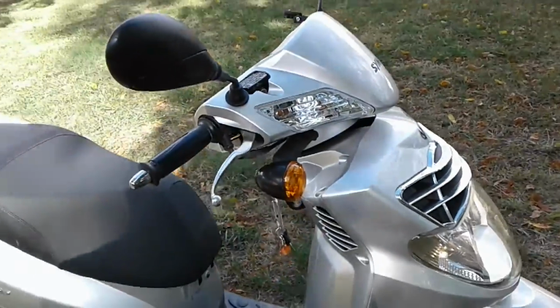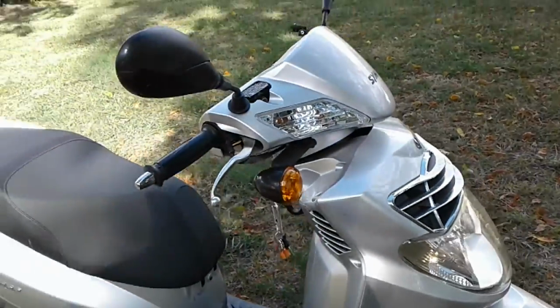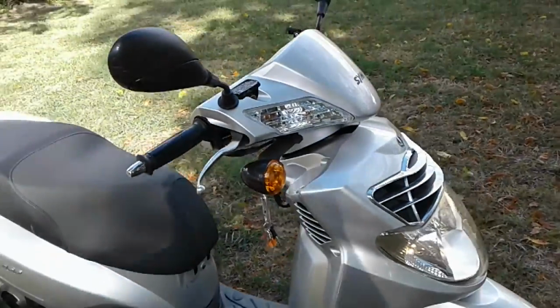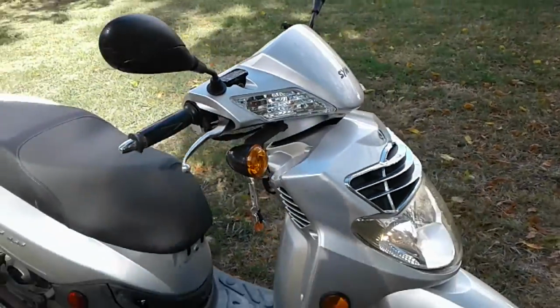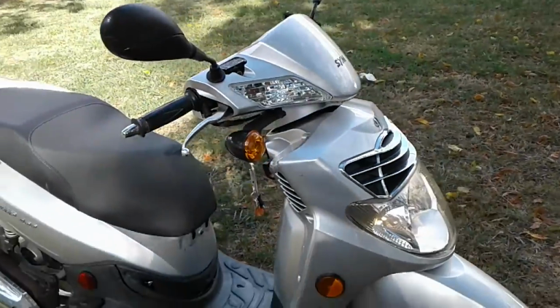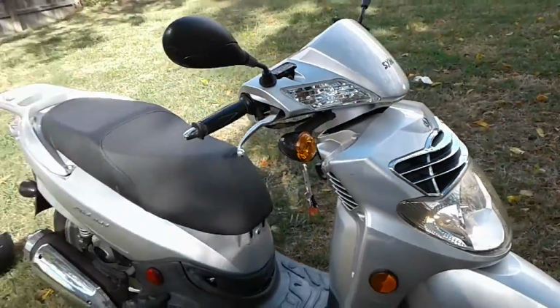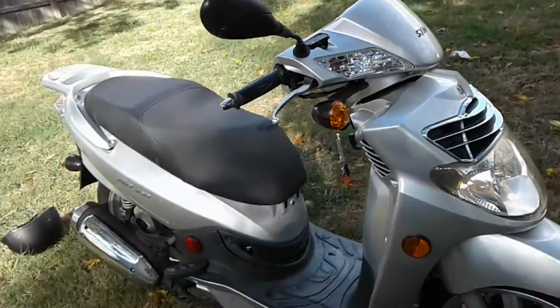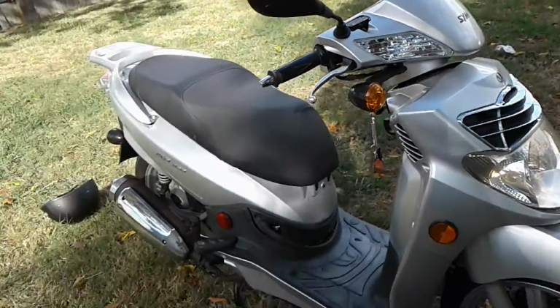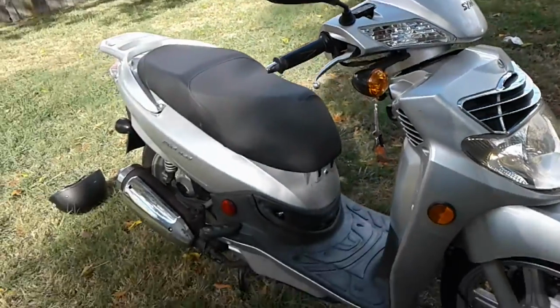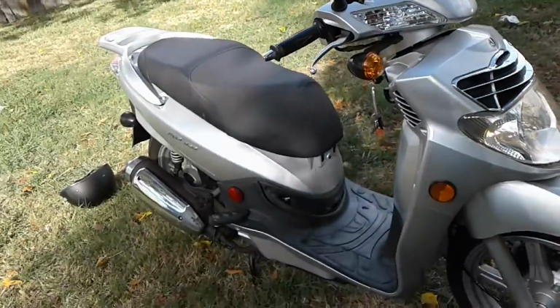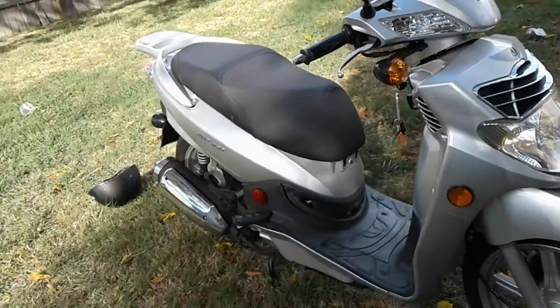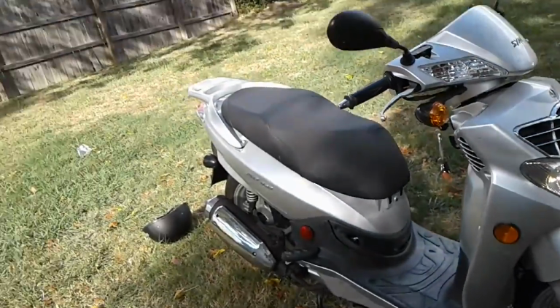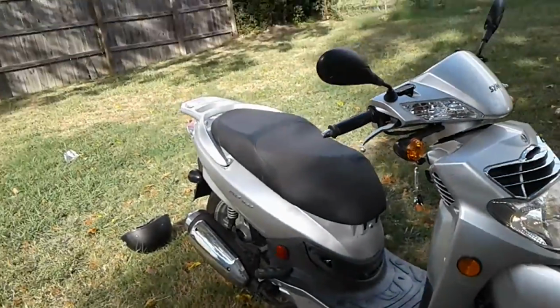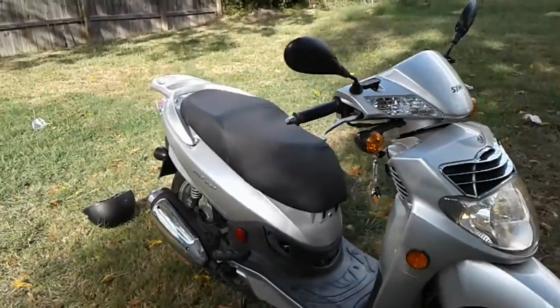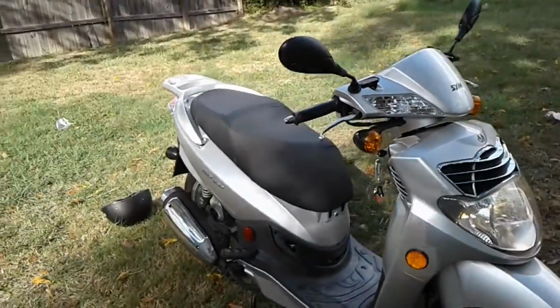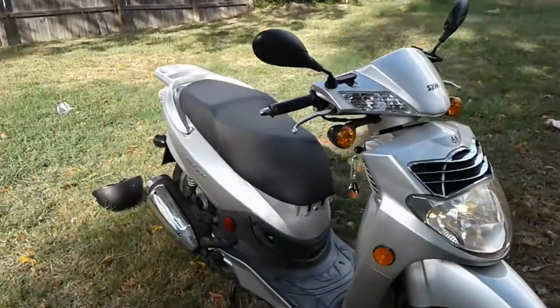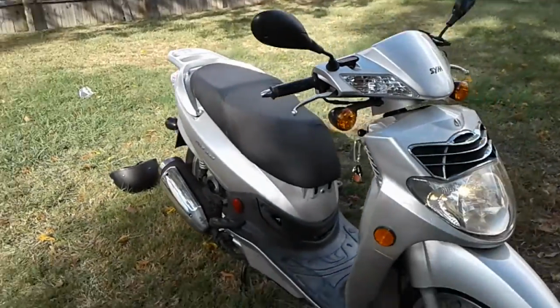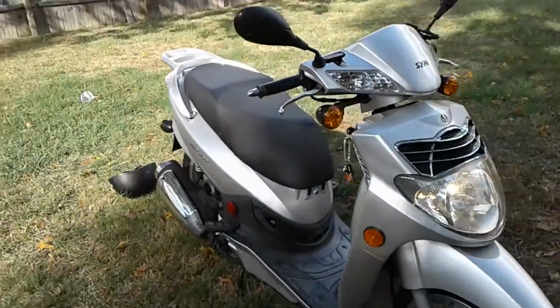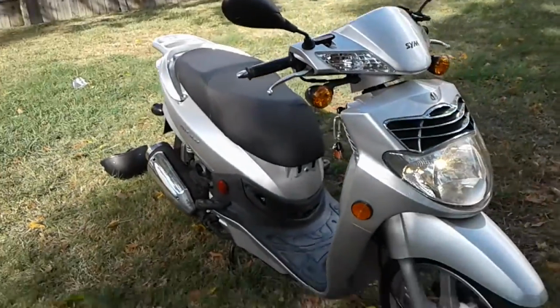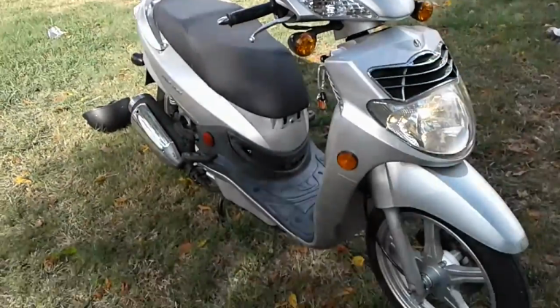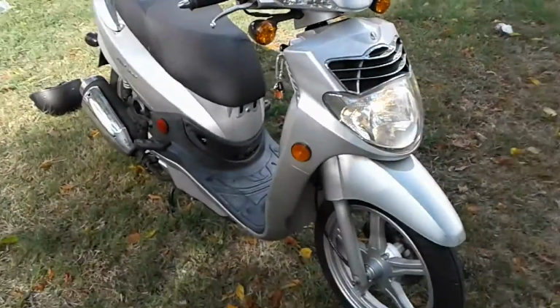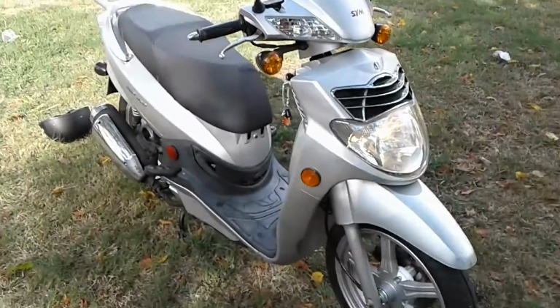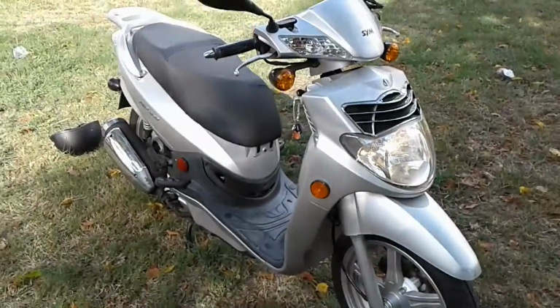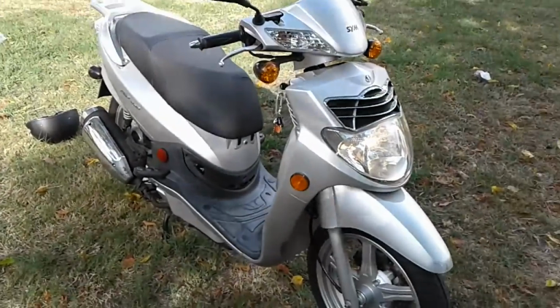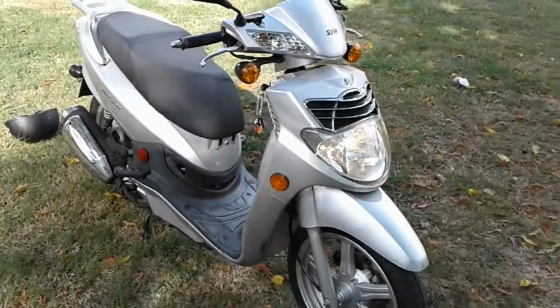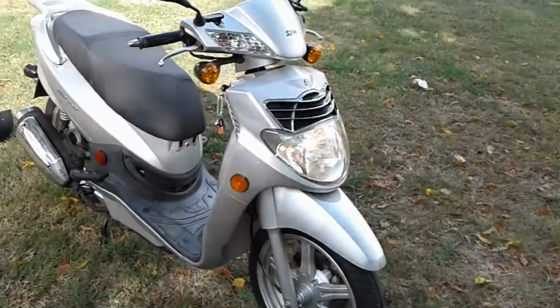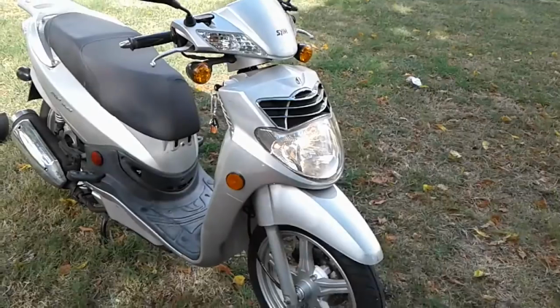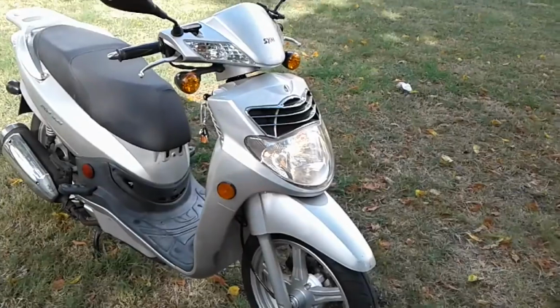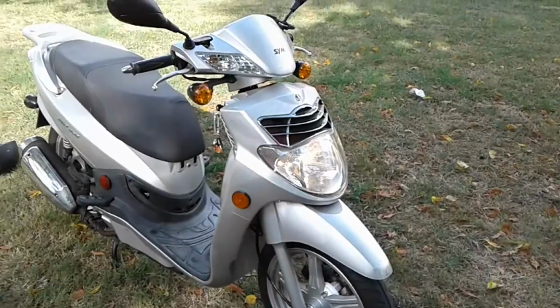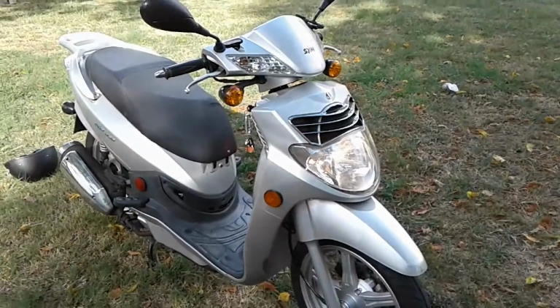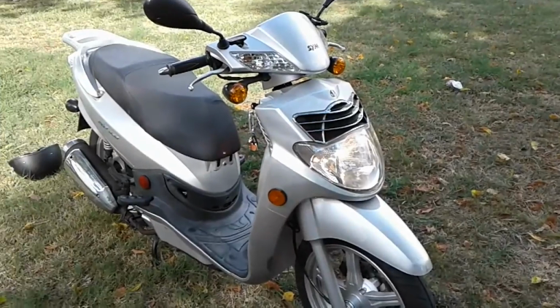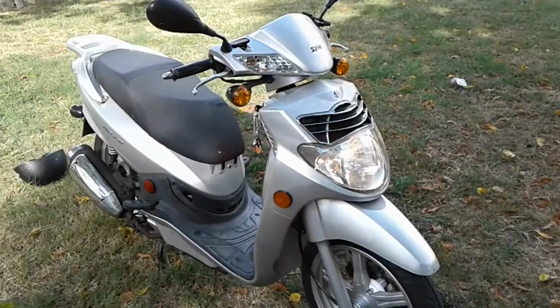That's it, brother. CMC HD 200. When I think about it, it's pretty damn straight. It's a pretty good scooter.